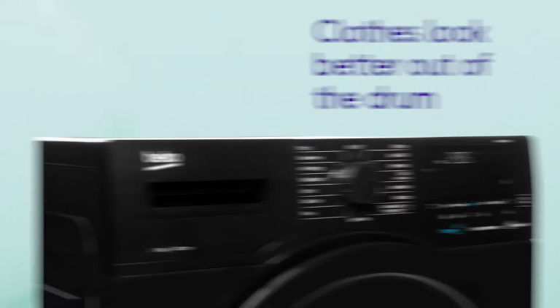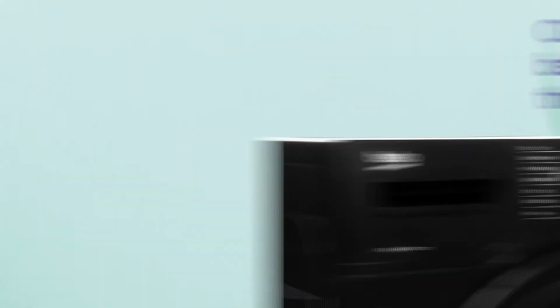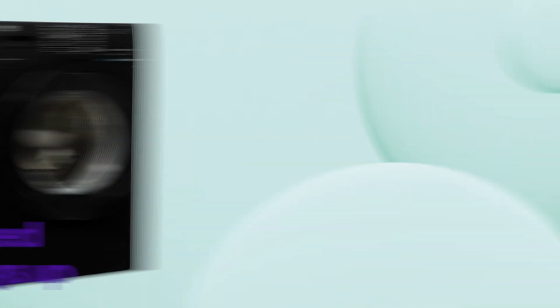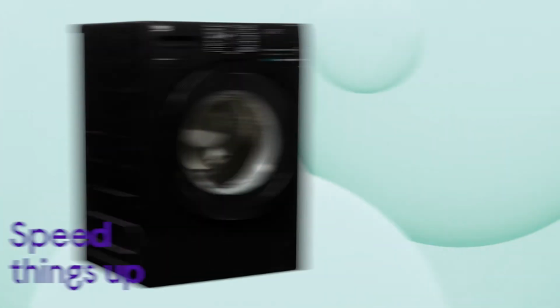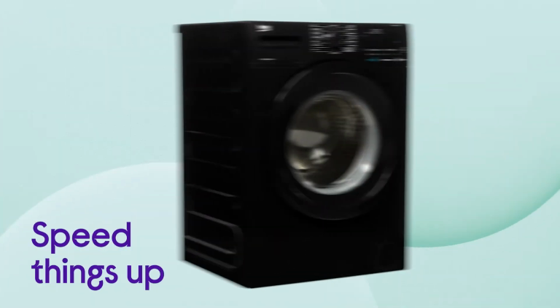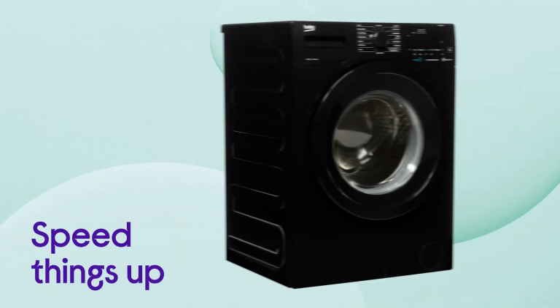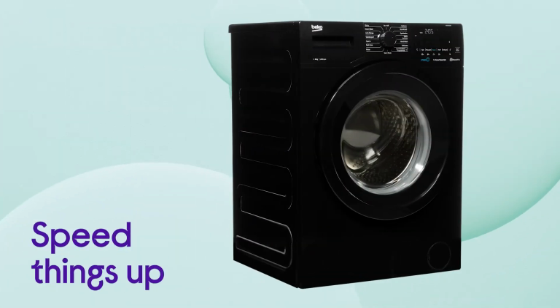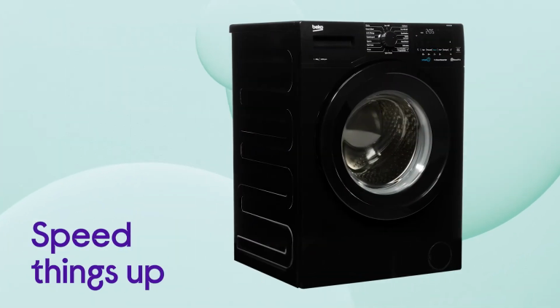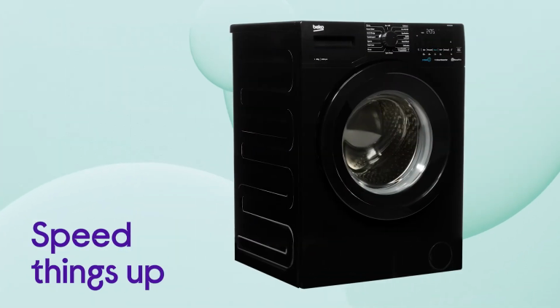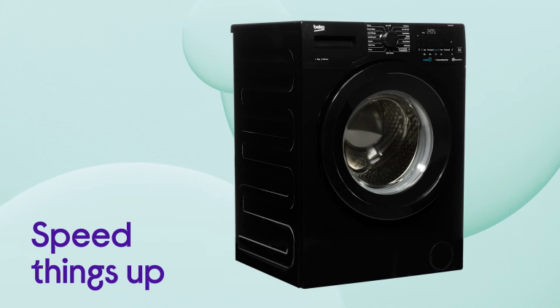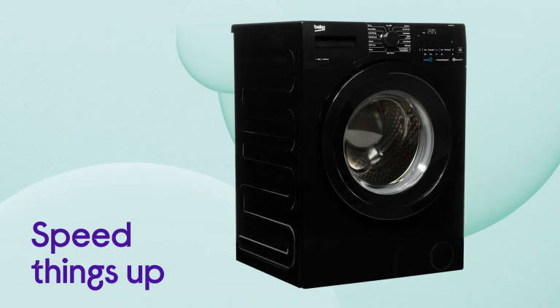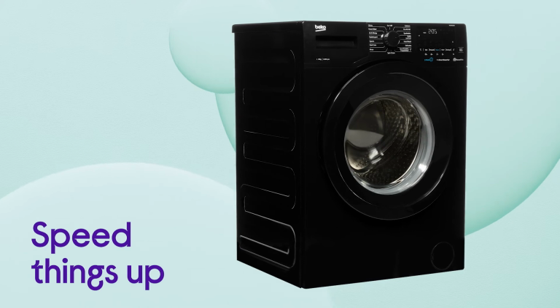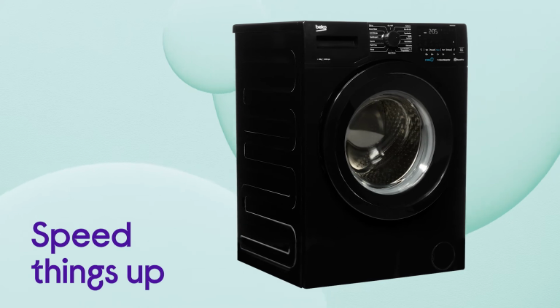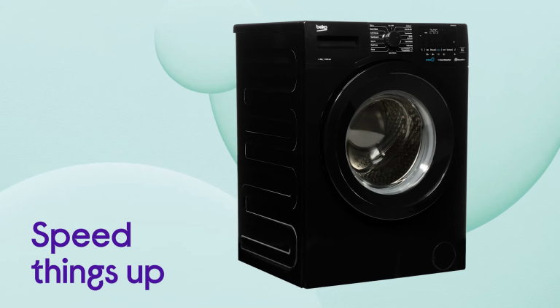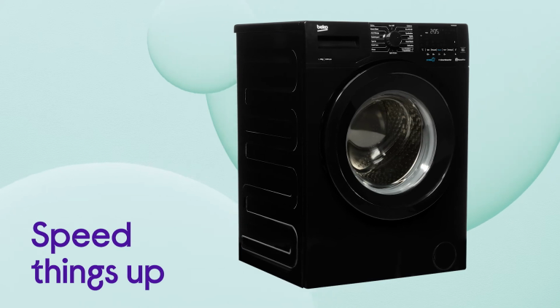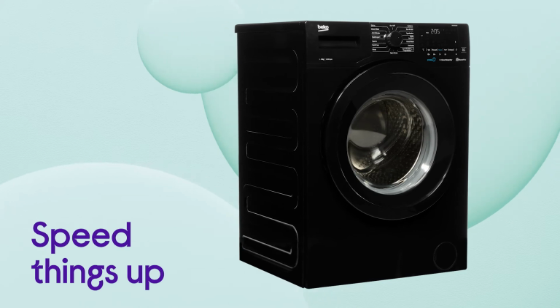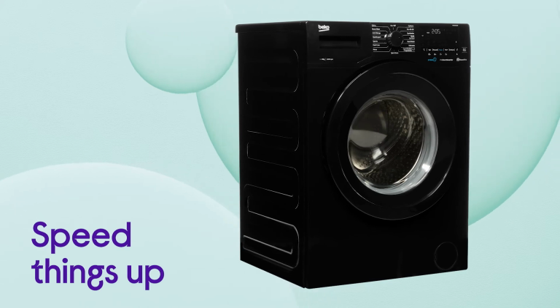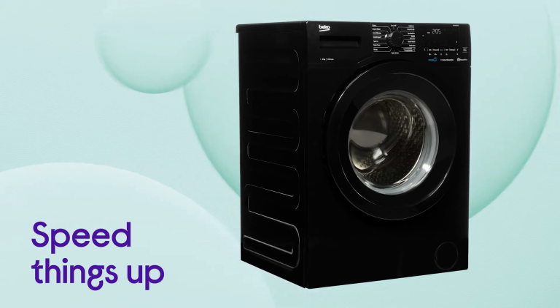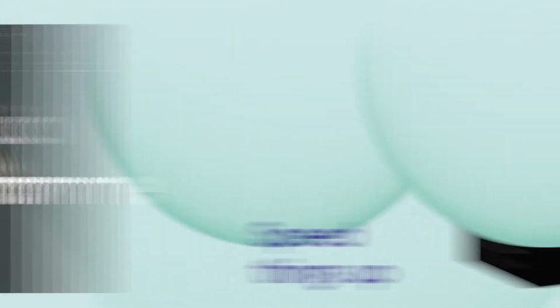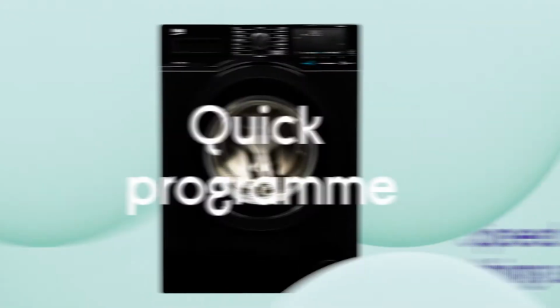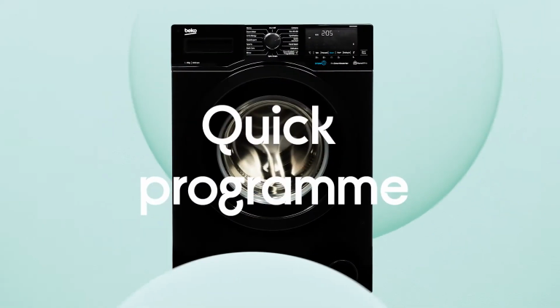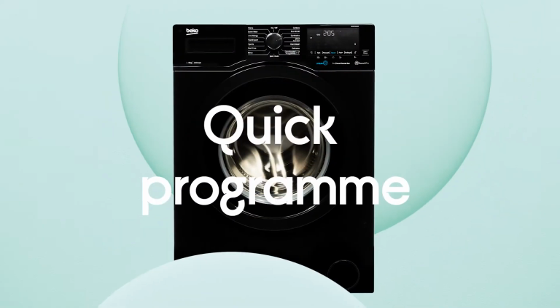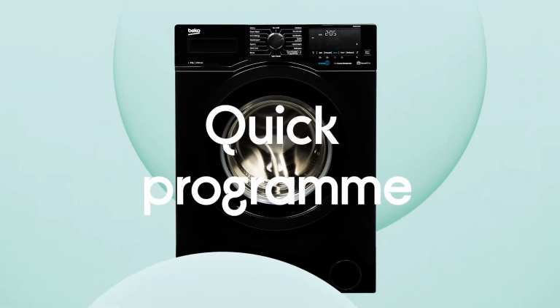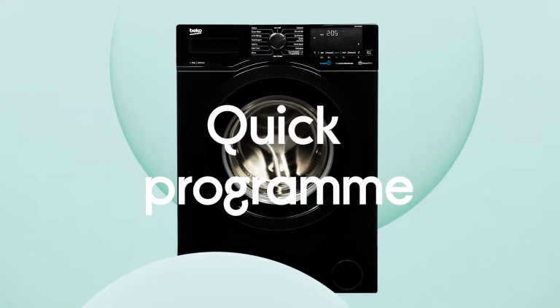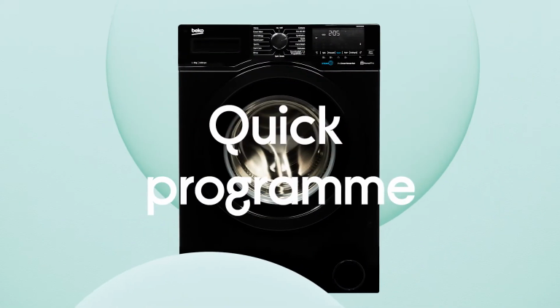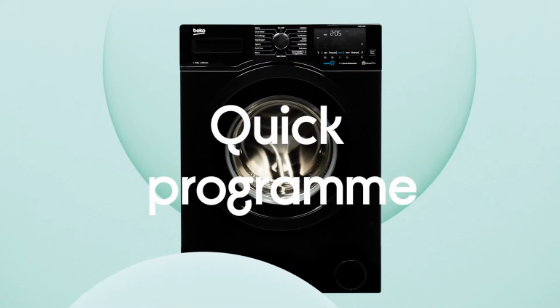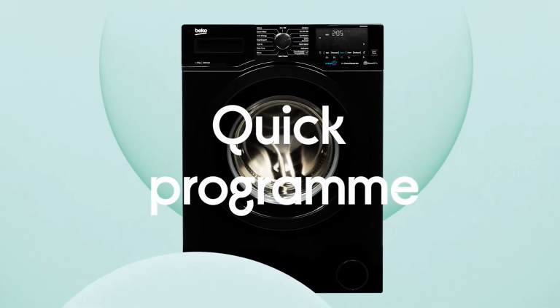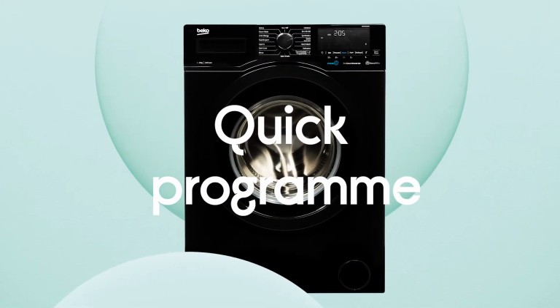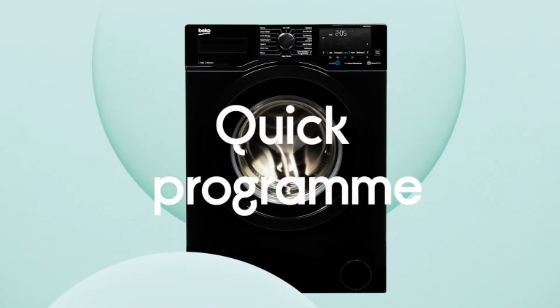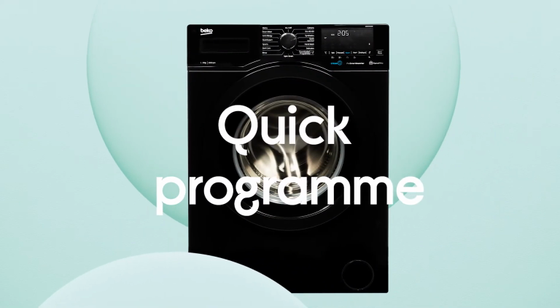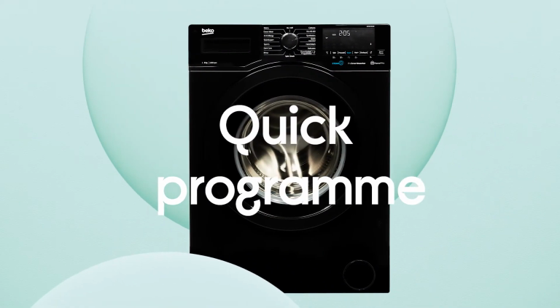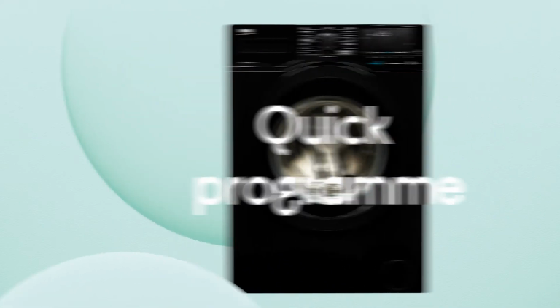It can speed things up when you're in a hurry, giving you quick cleaning that saves plenty of time with the Quick Program.